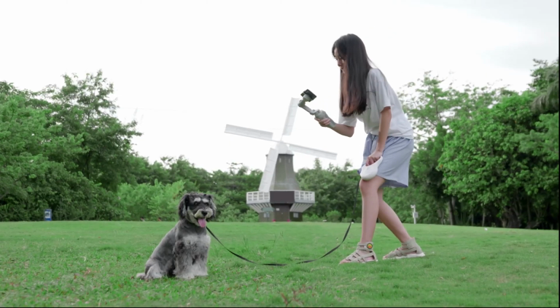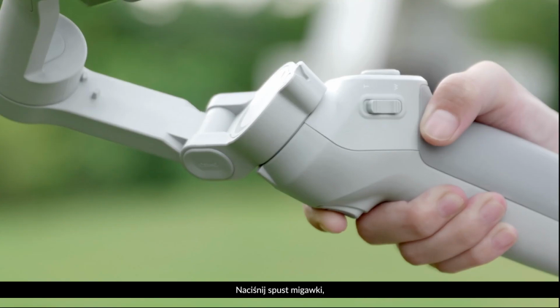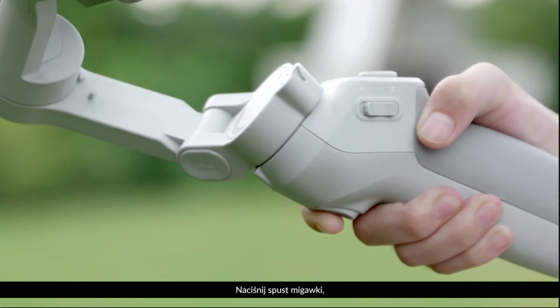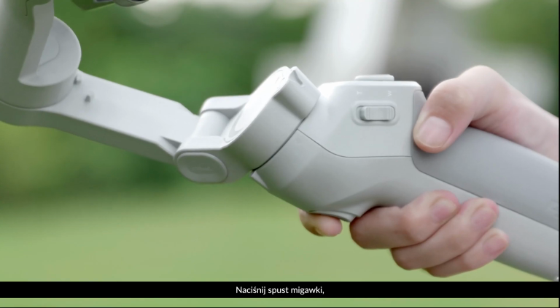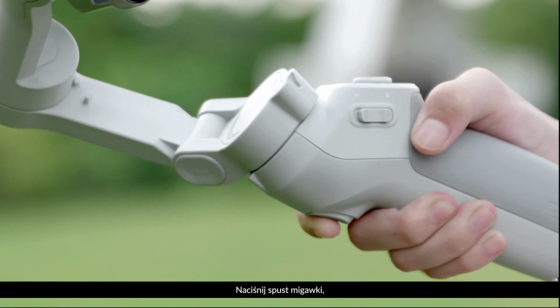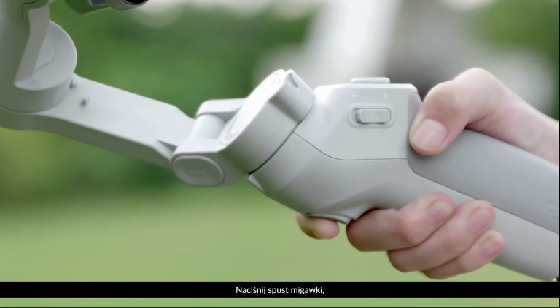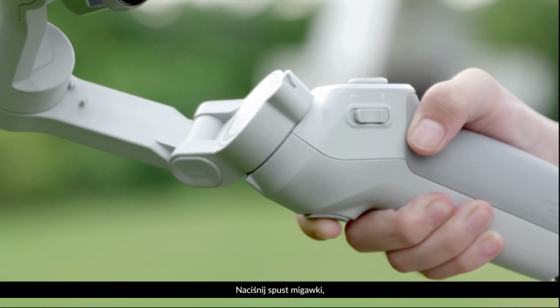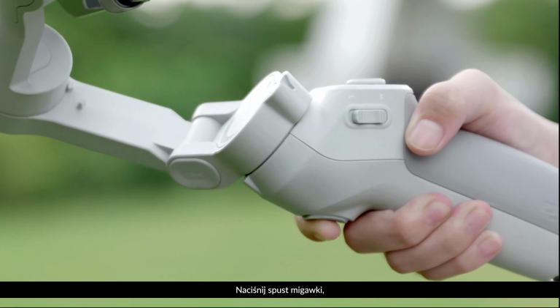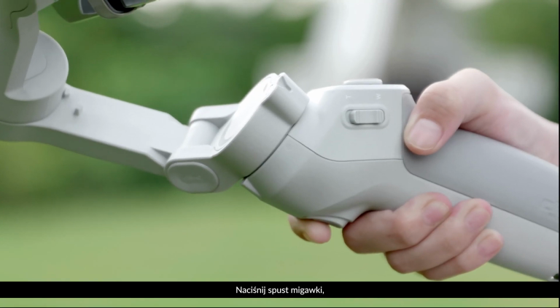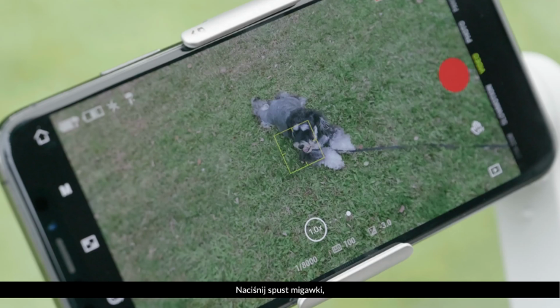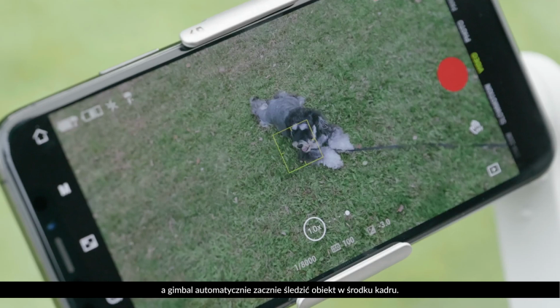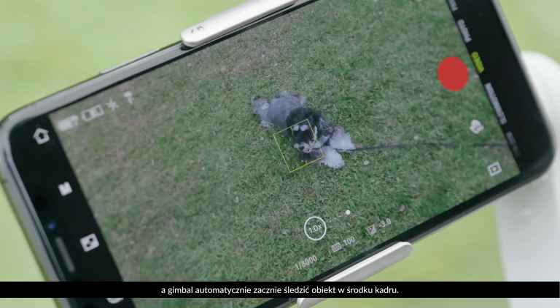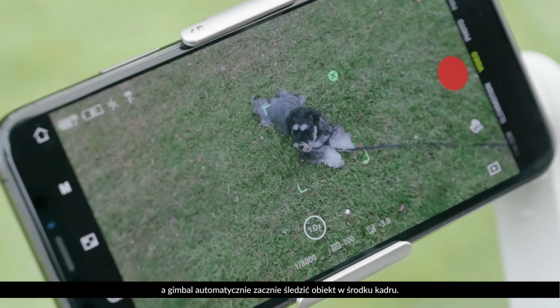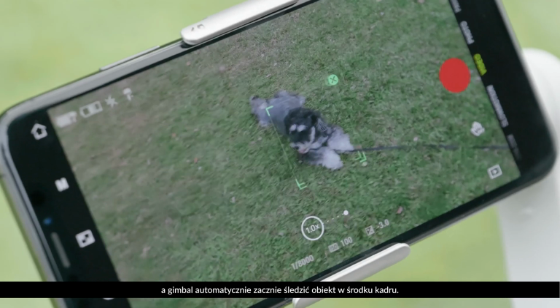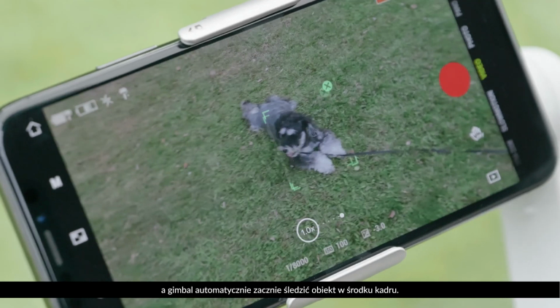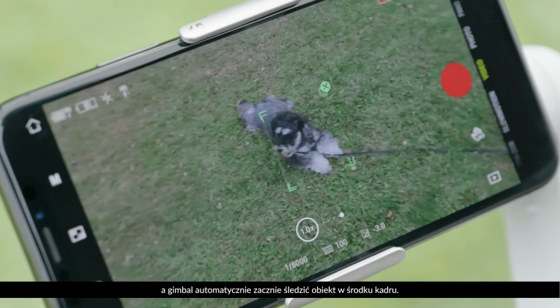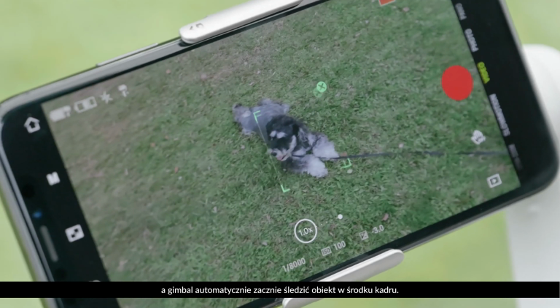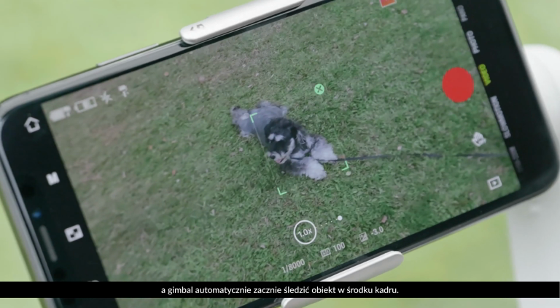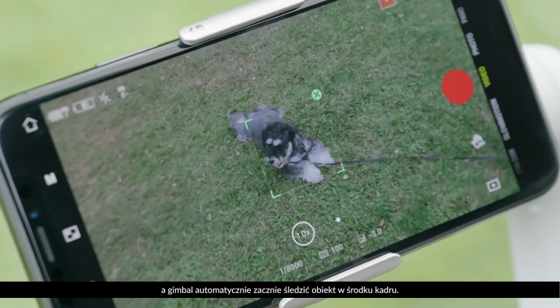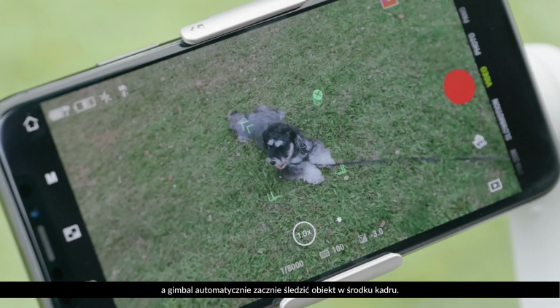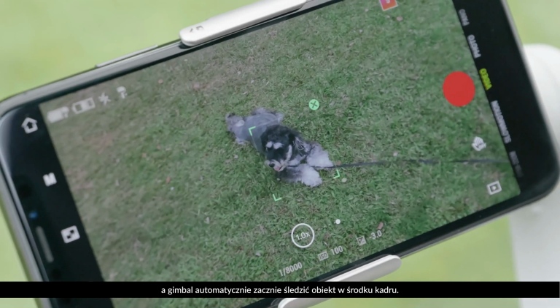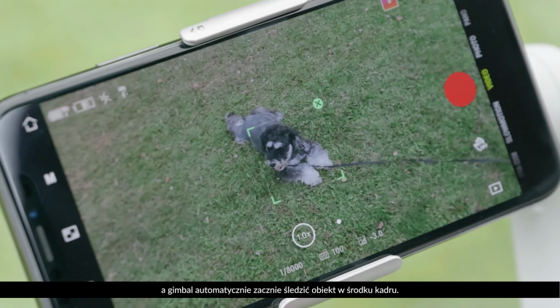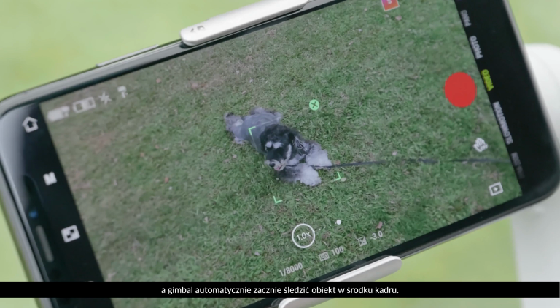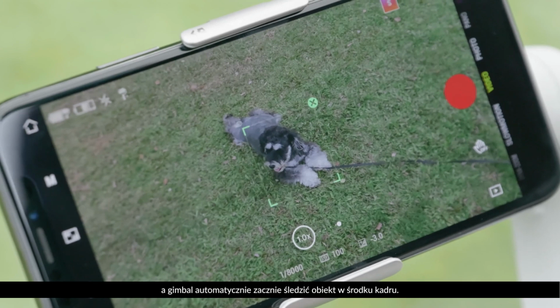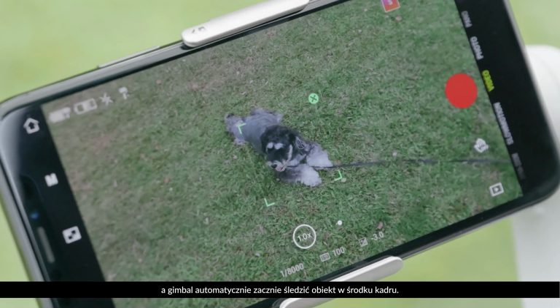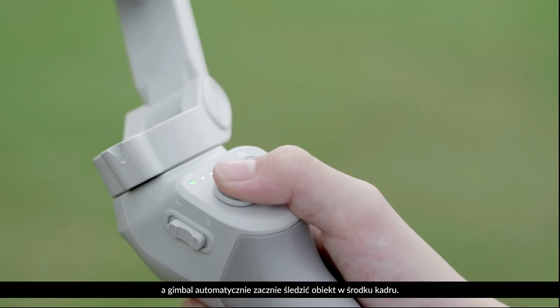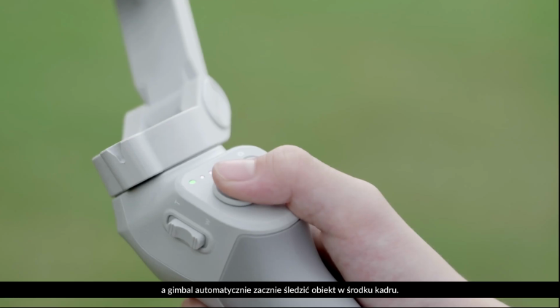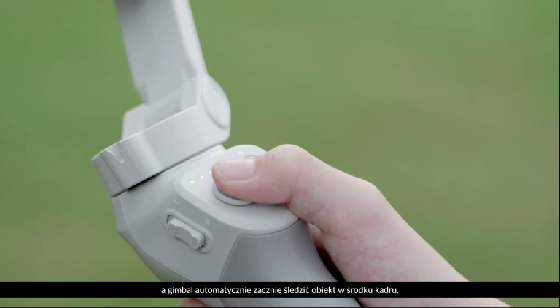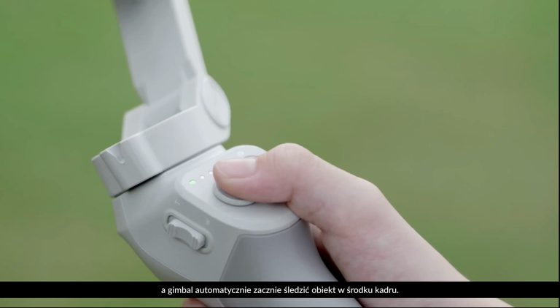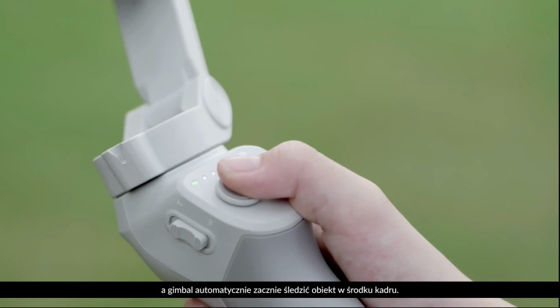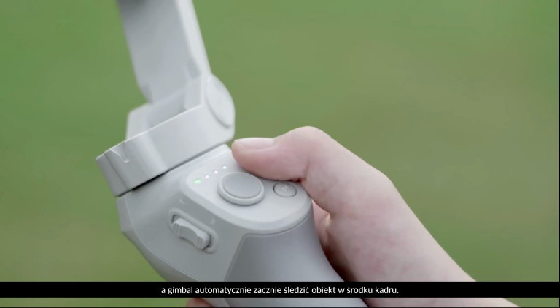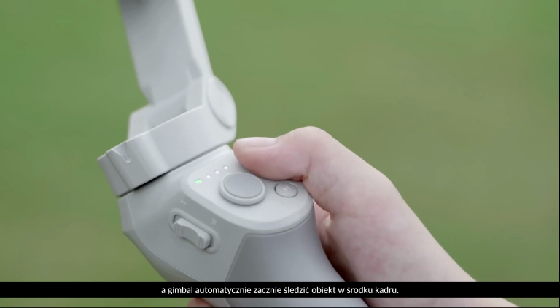Press the trigger once, and the gimbal will automatically track the subject in the center of the camera view.